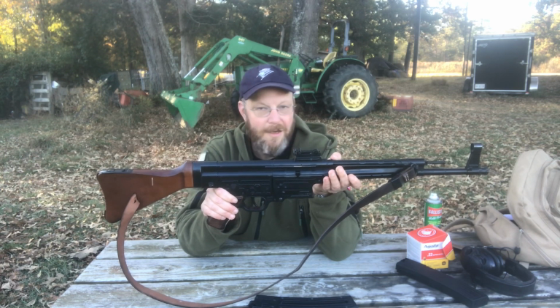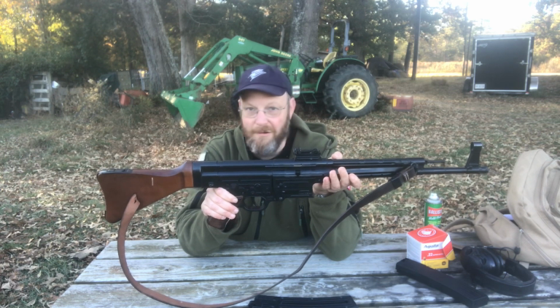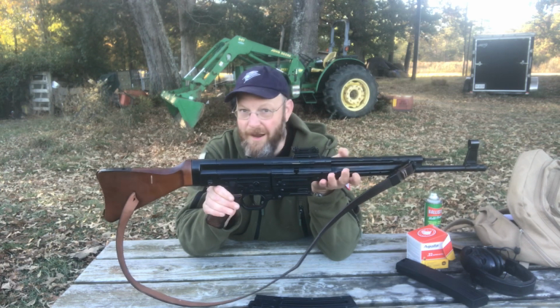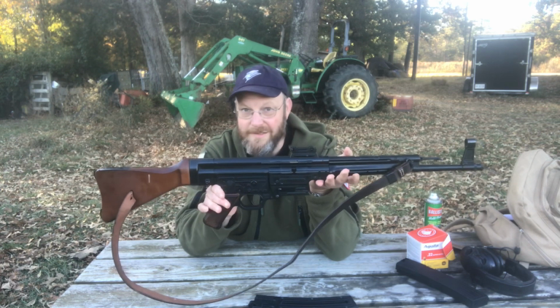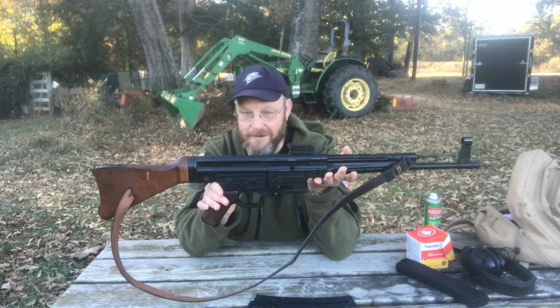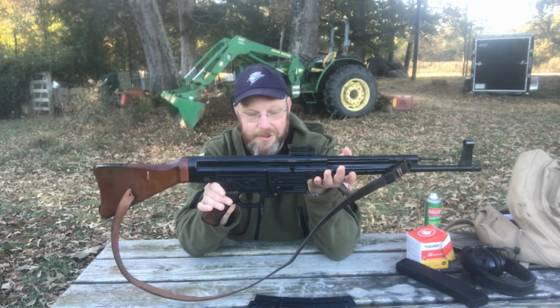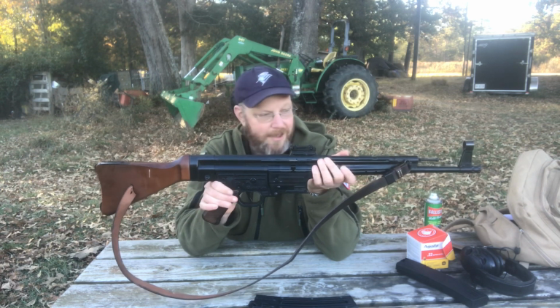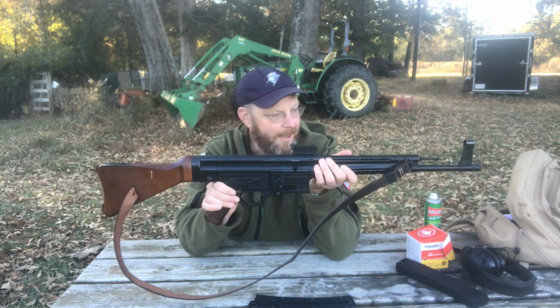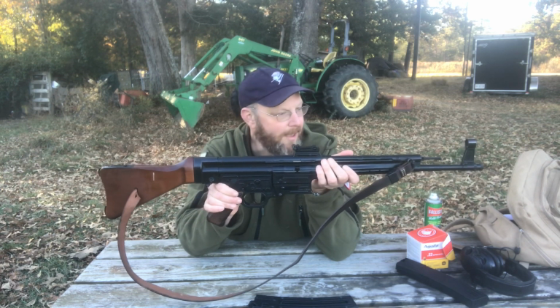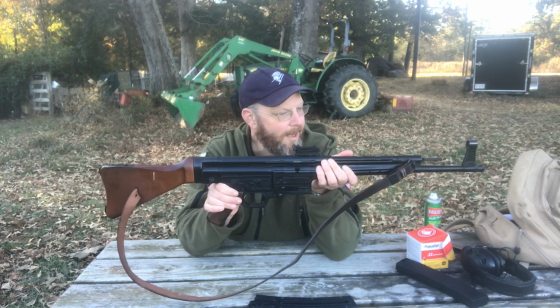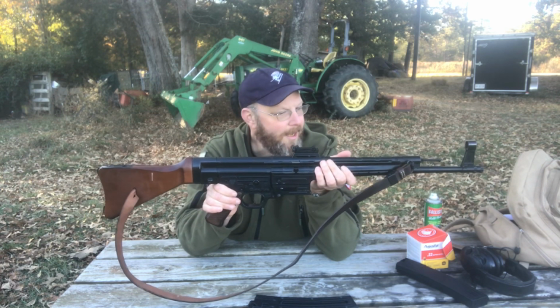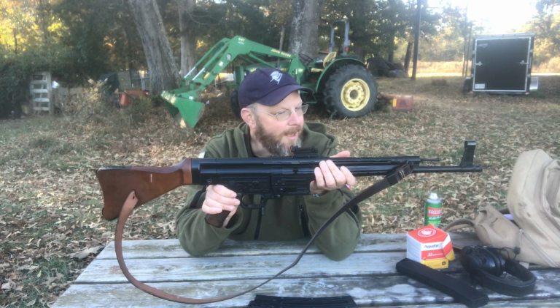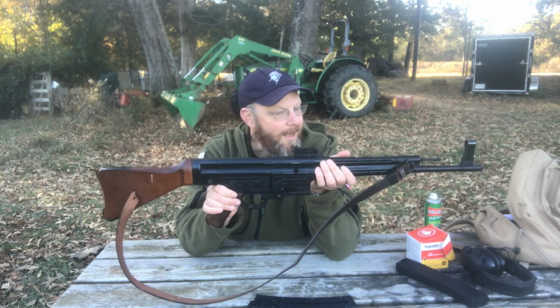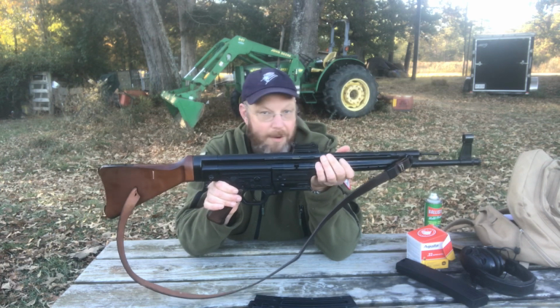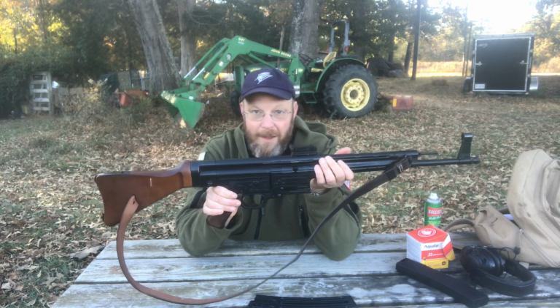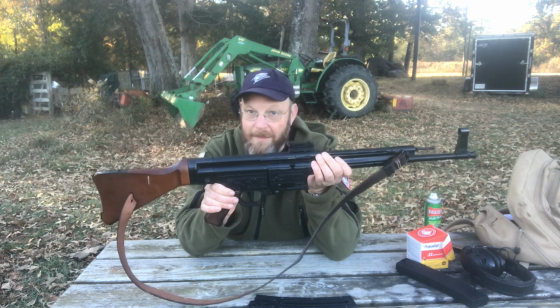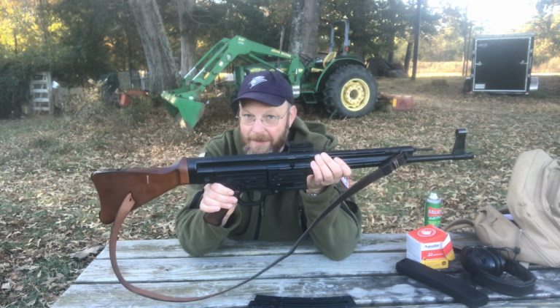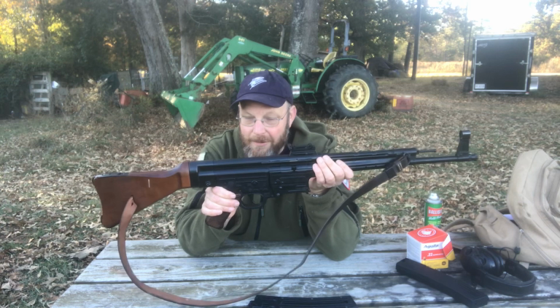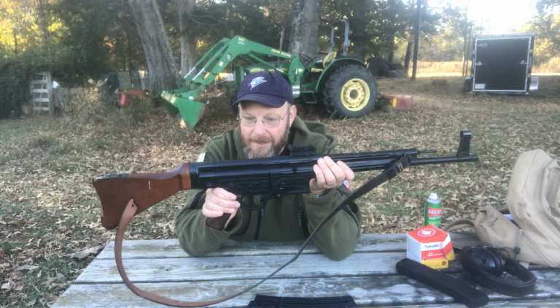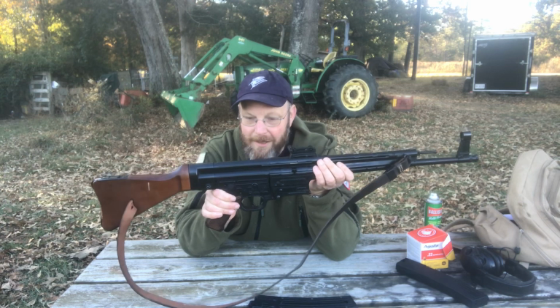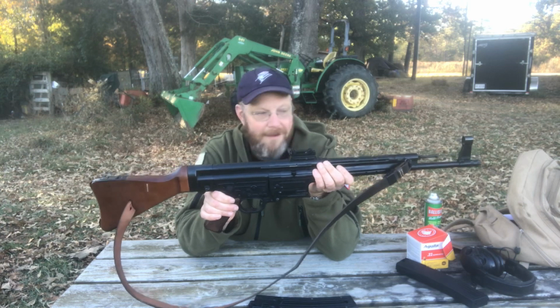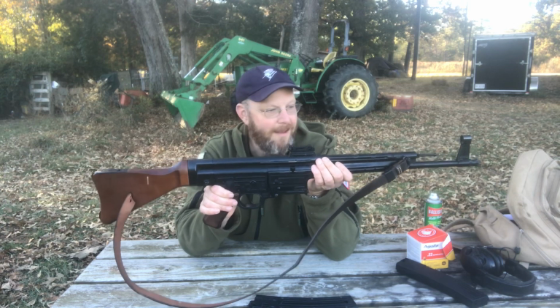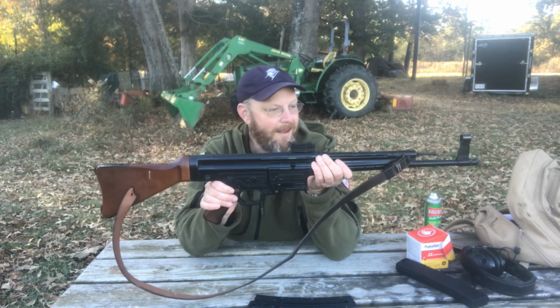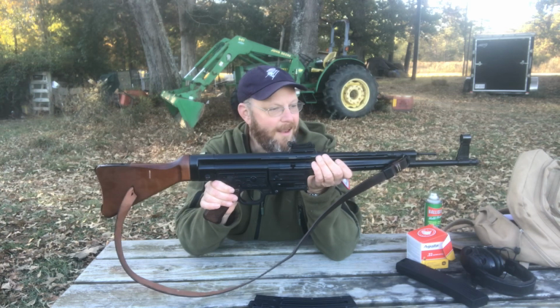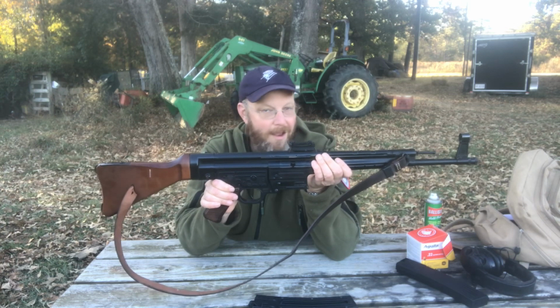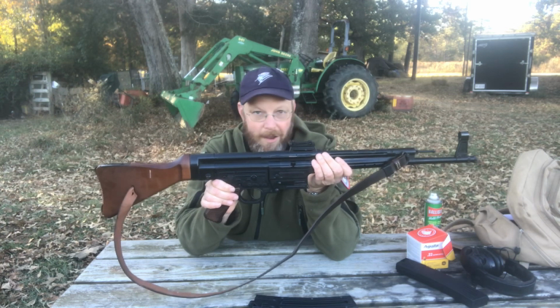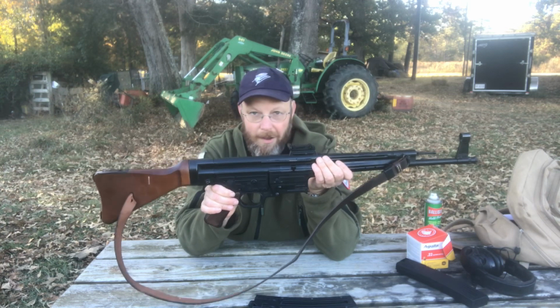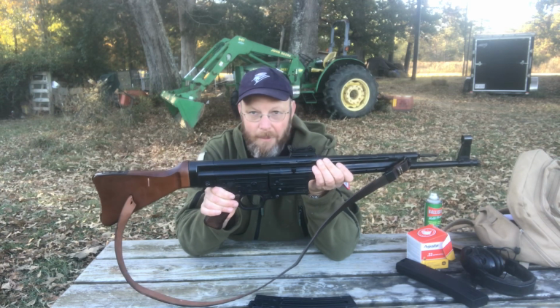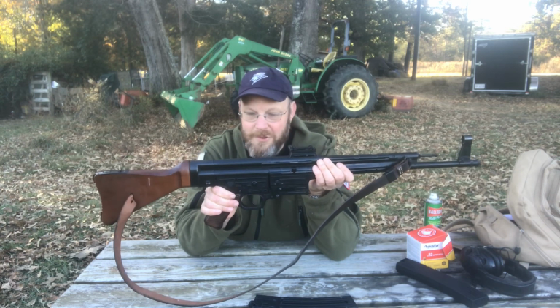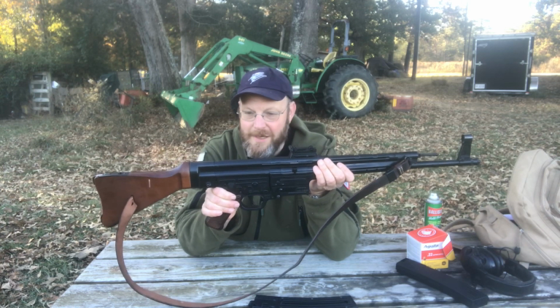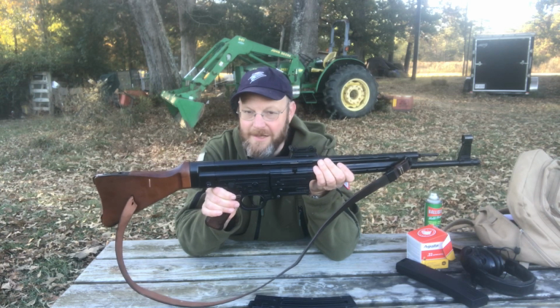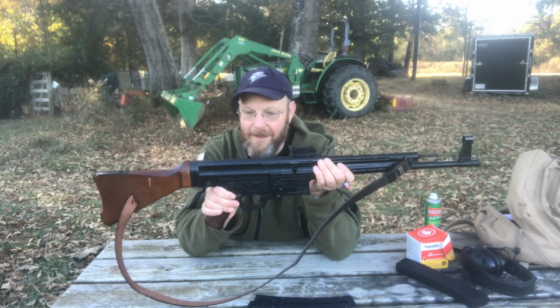Great steel shooting gun. Thank you again. Hope you'll check us out.